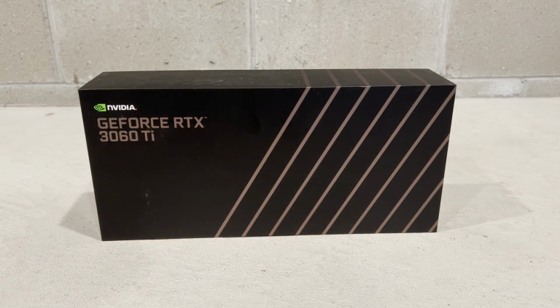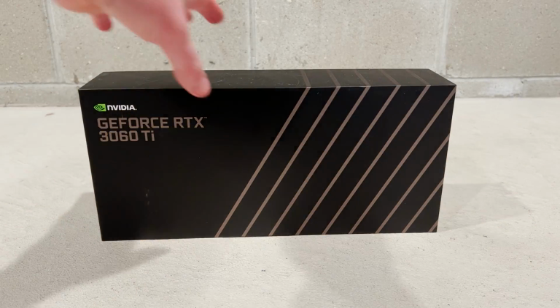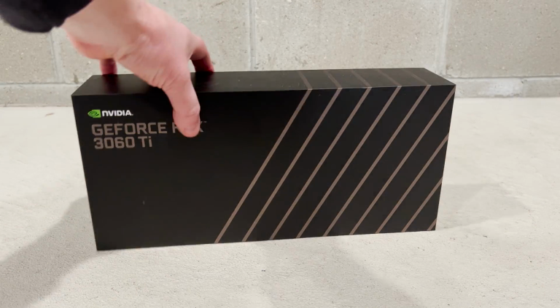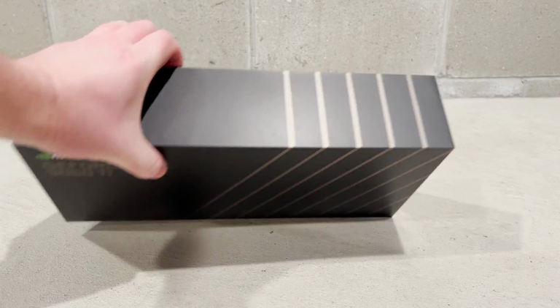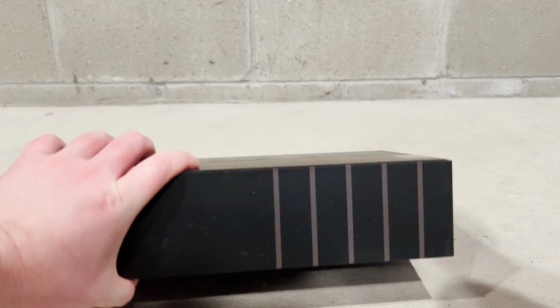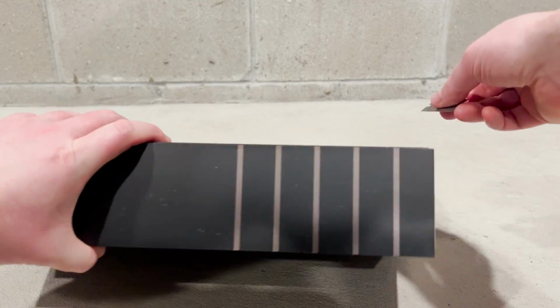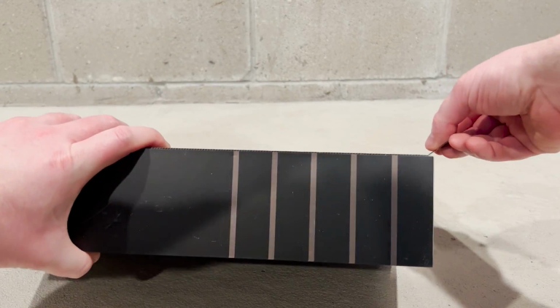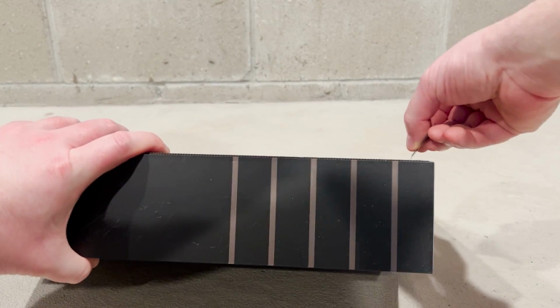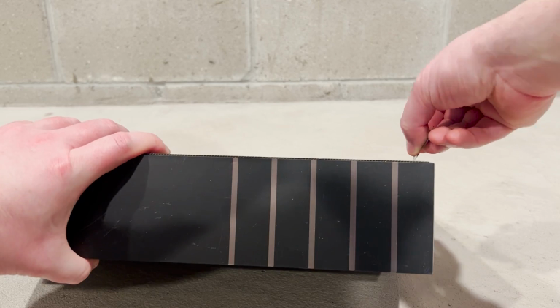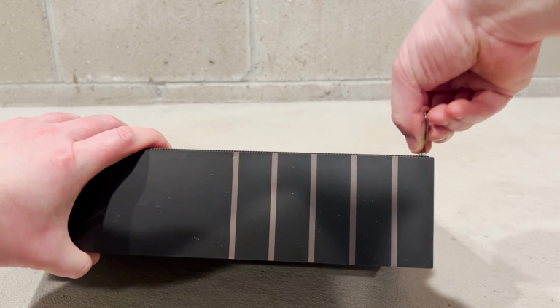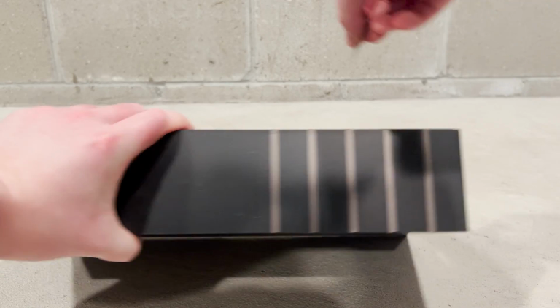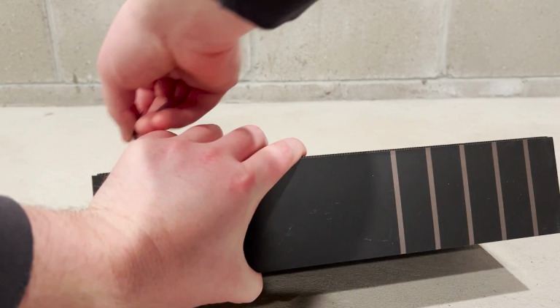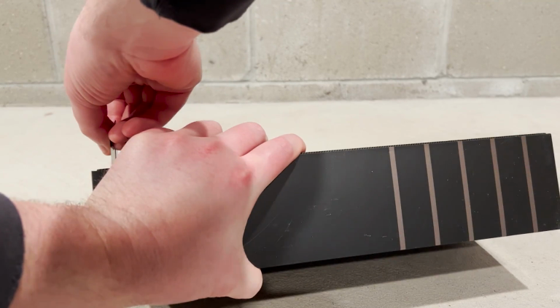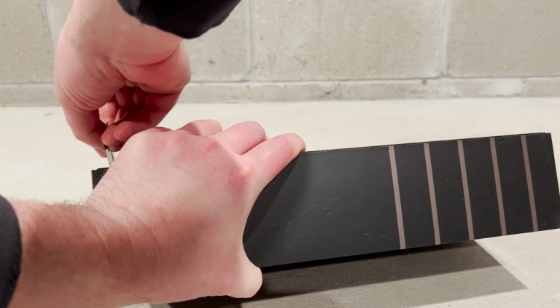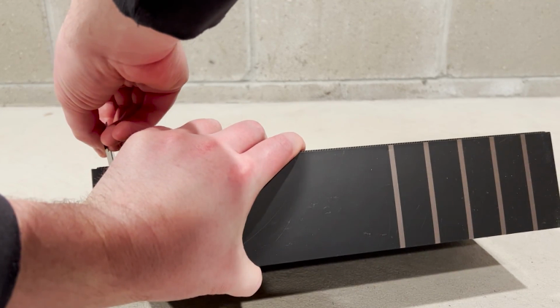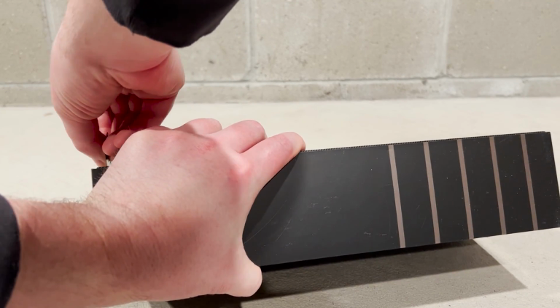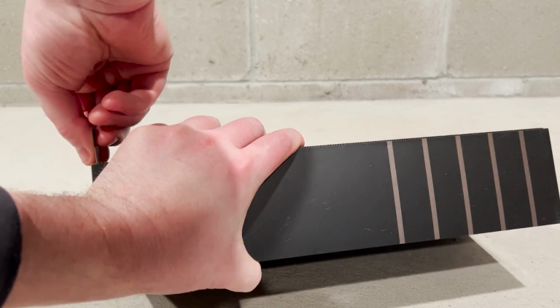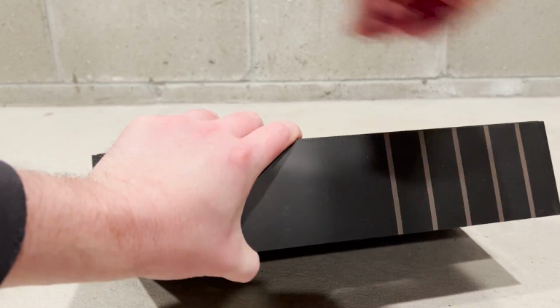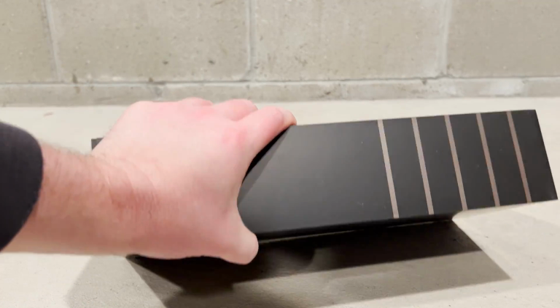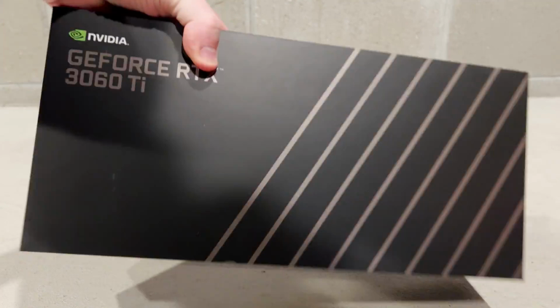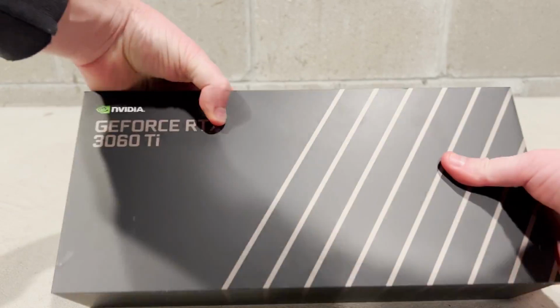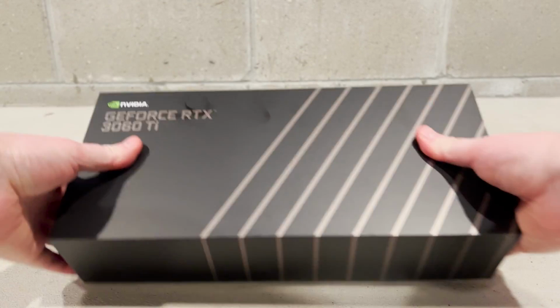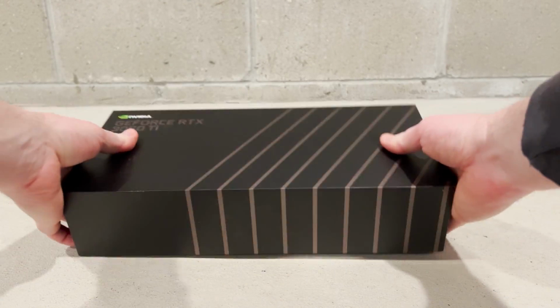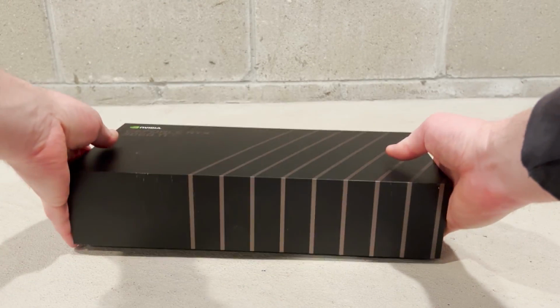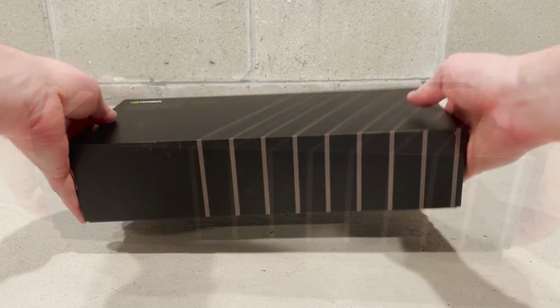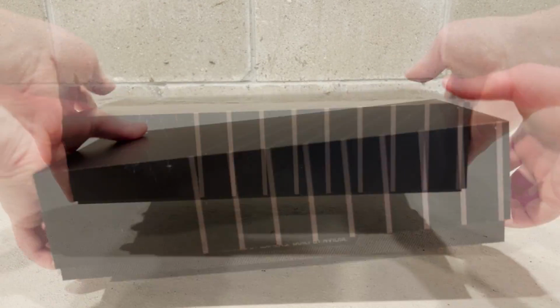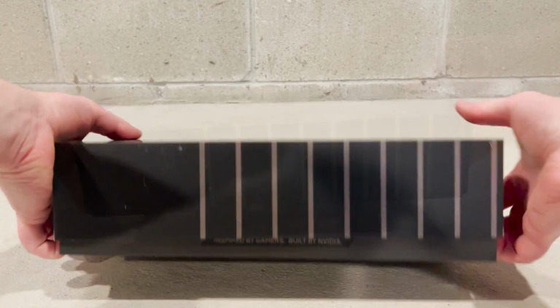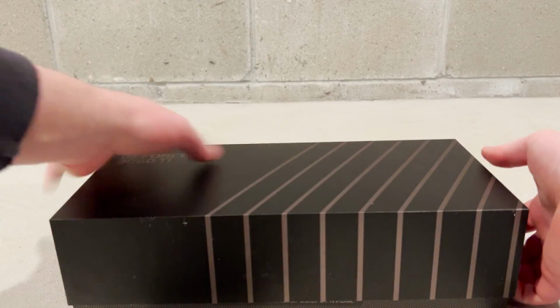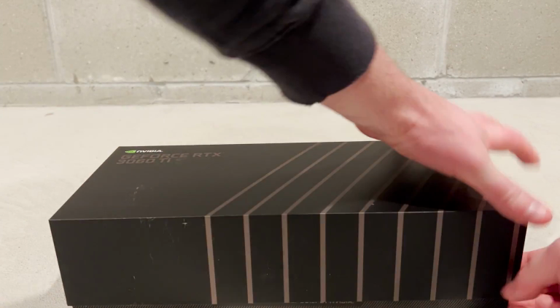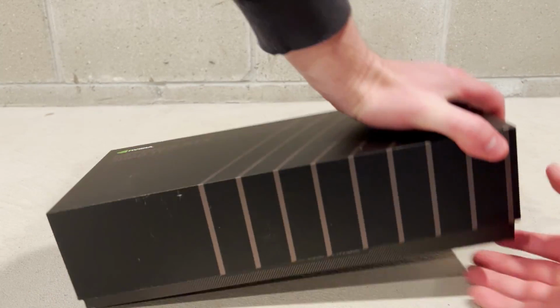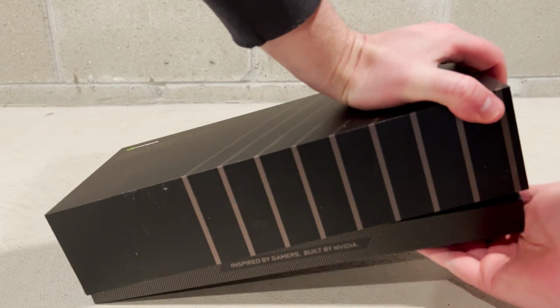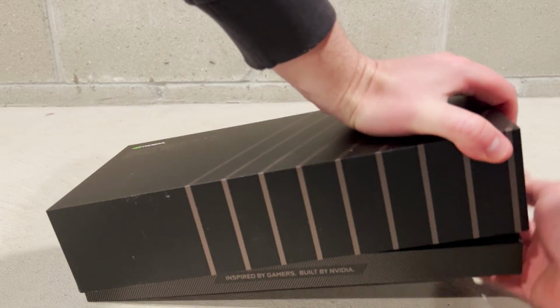Now we are going to quickly unbox our new RTX 3060 Ti graphics card to get it ready for our install.